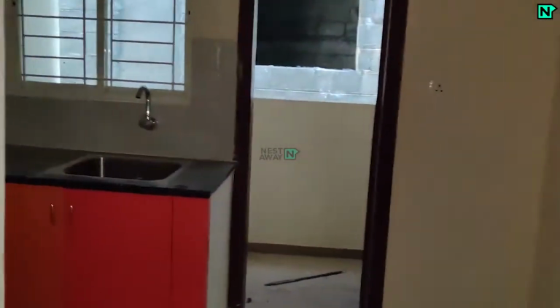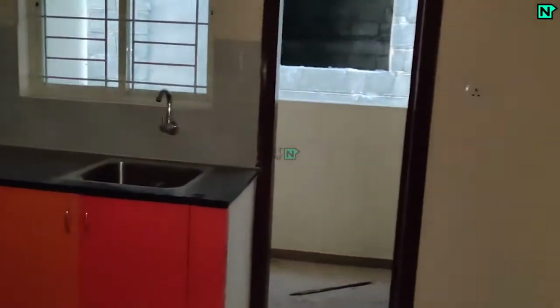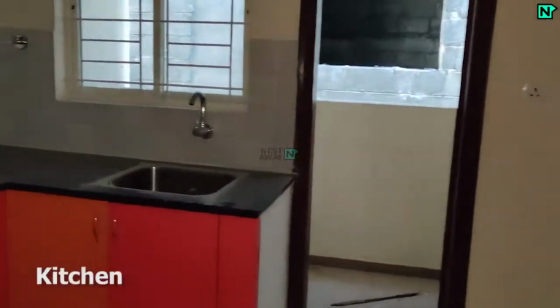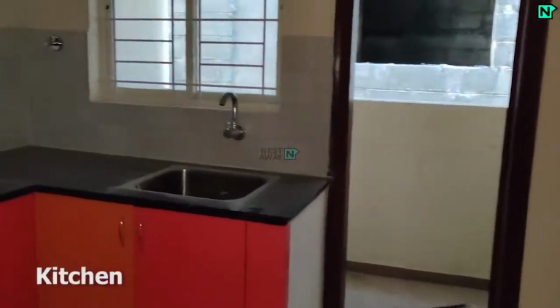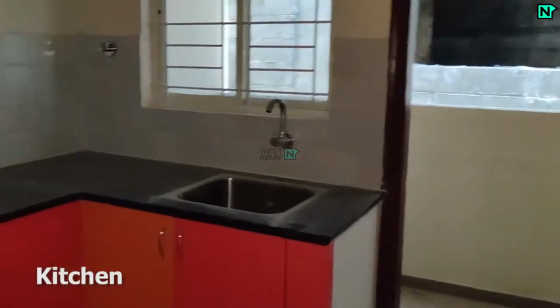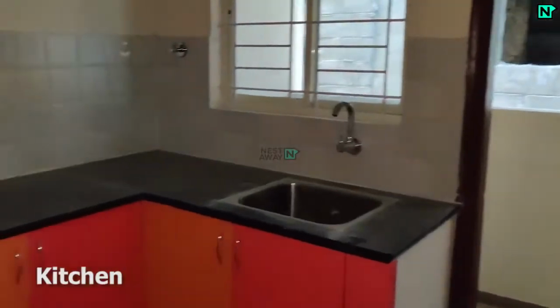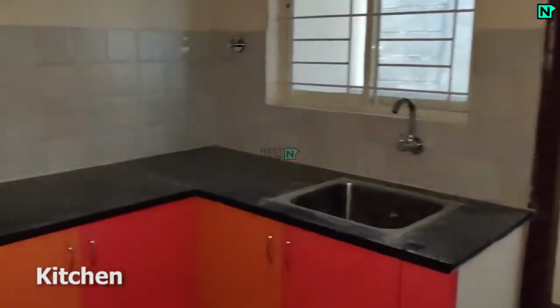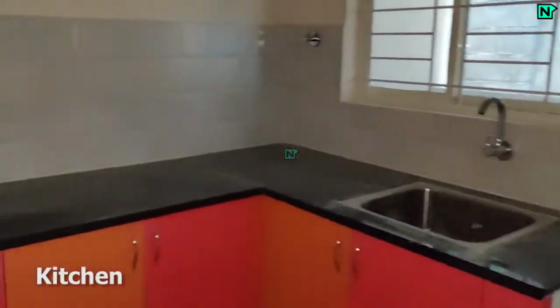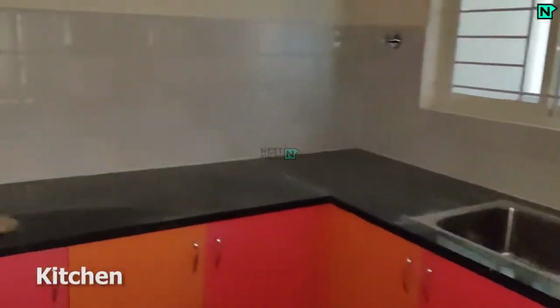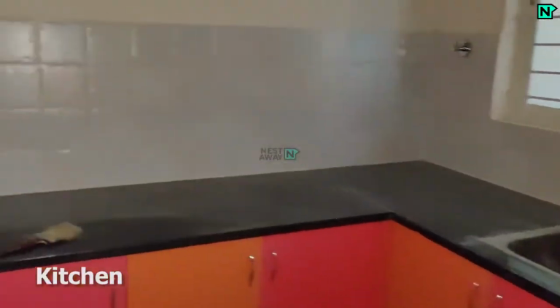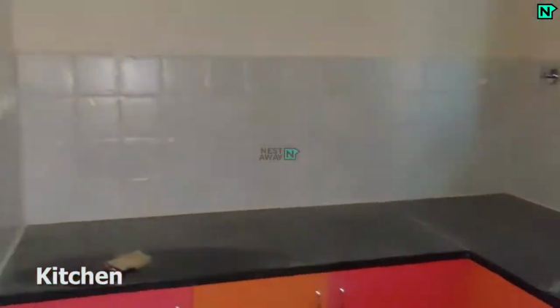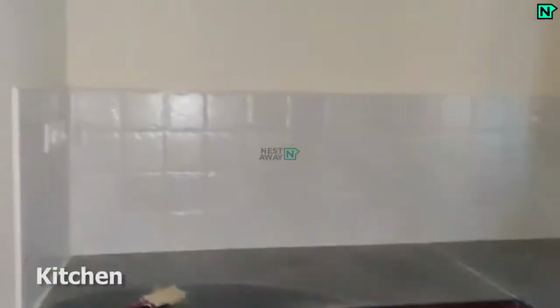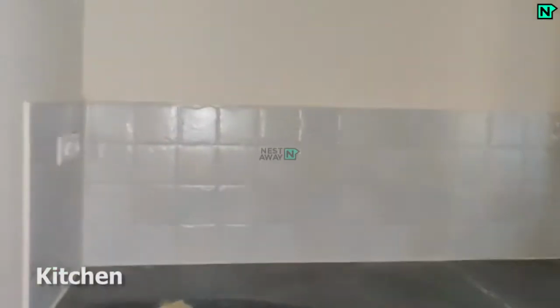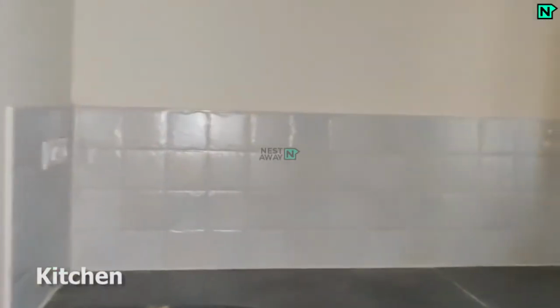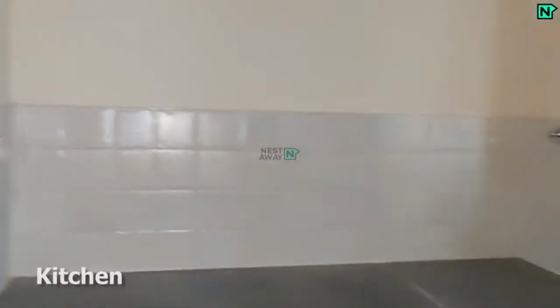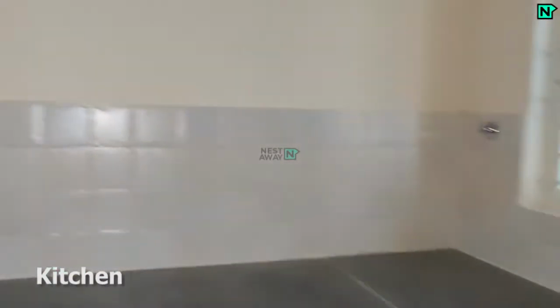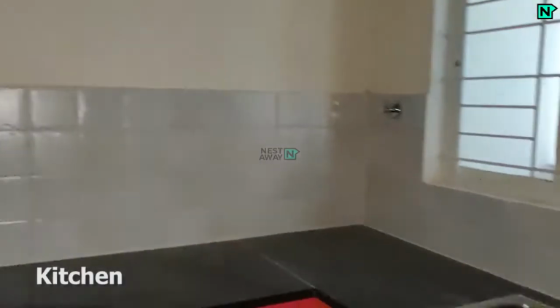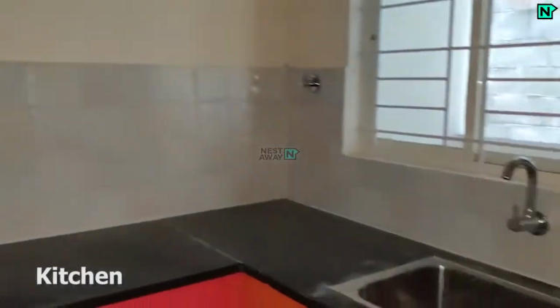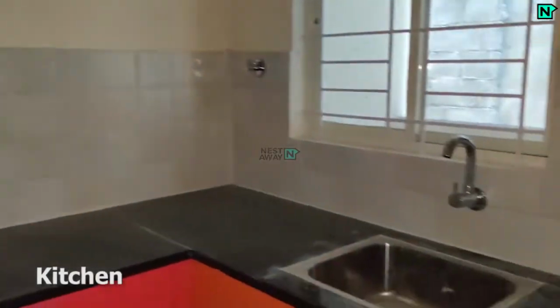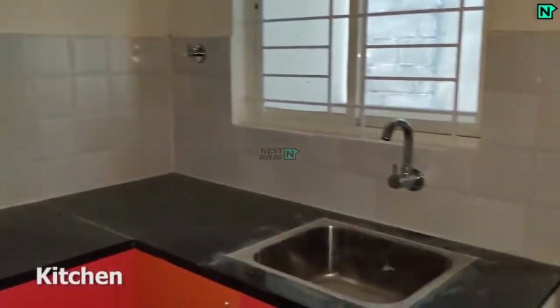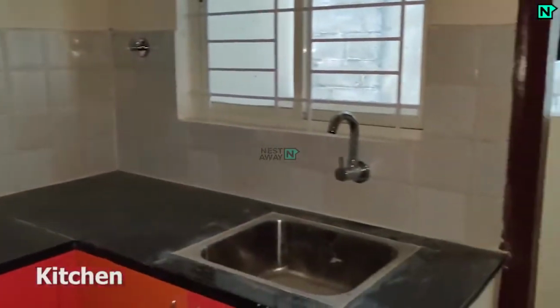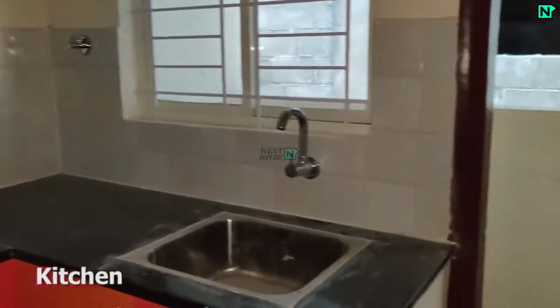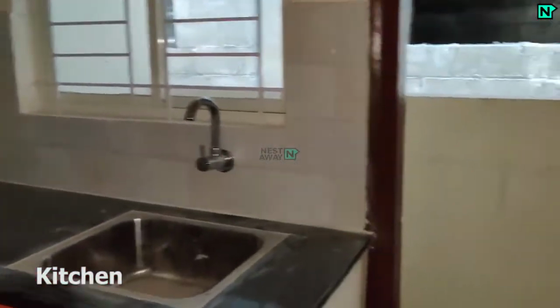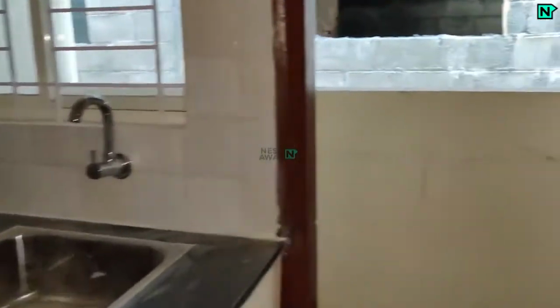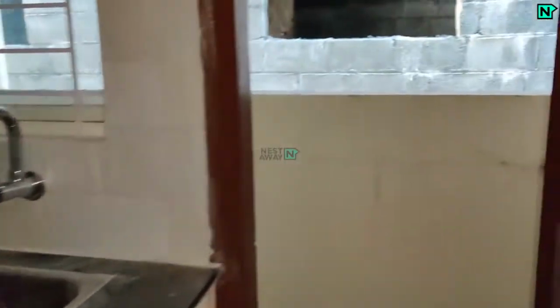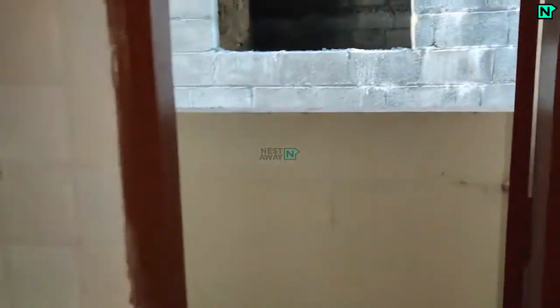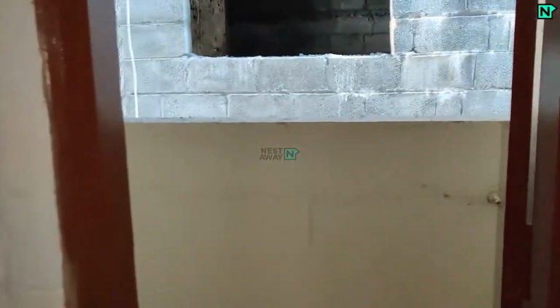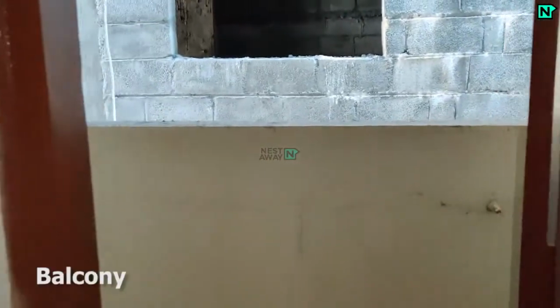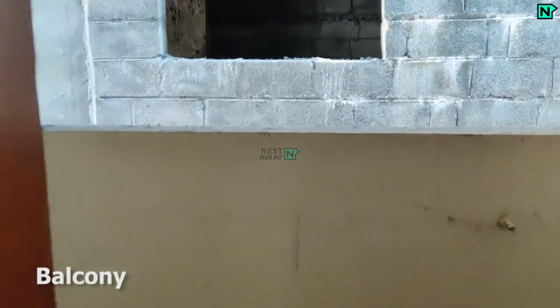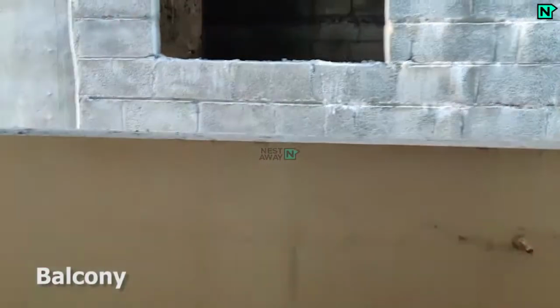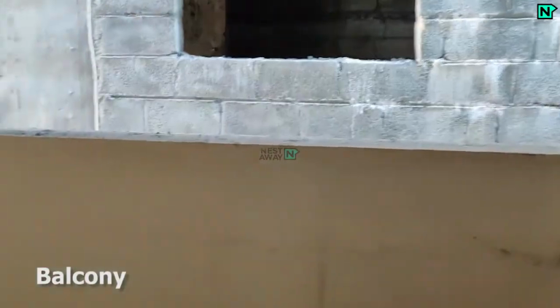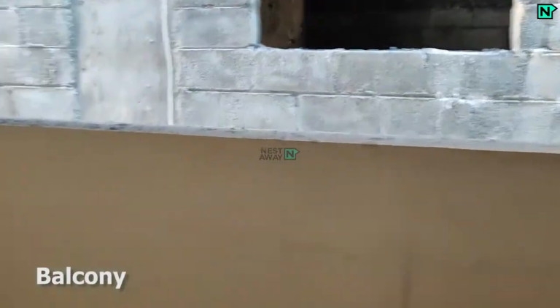This is the modern kitchen. This is the balcony.